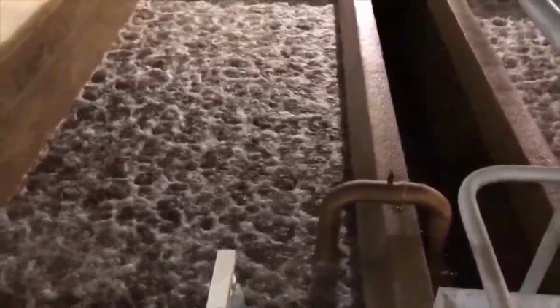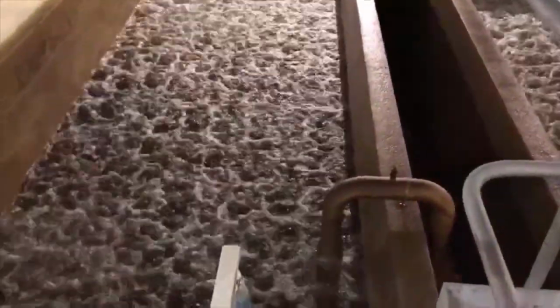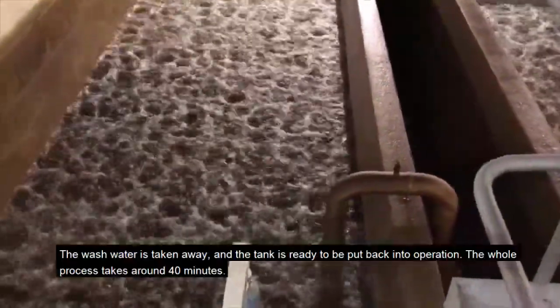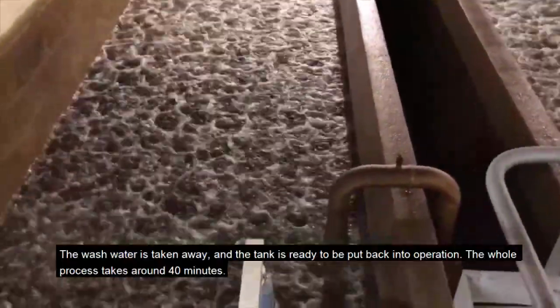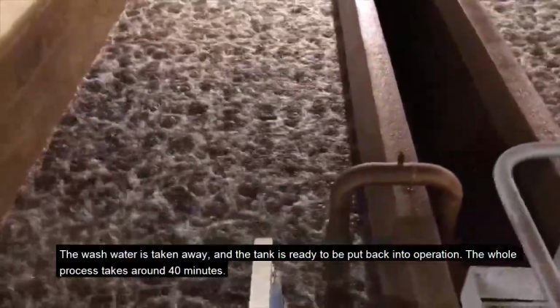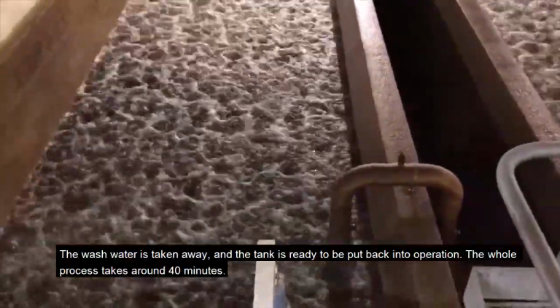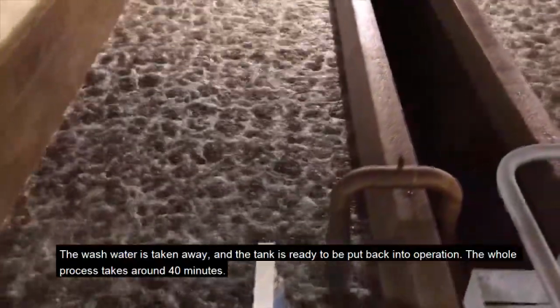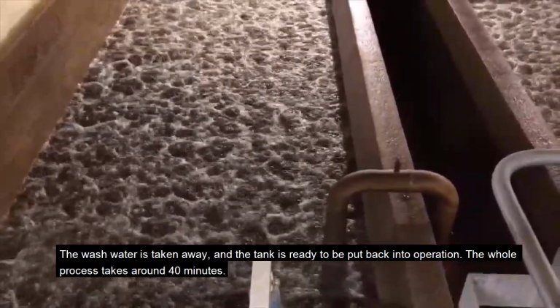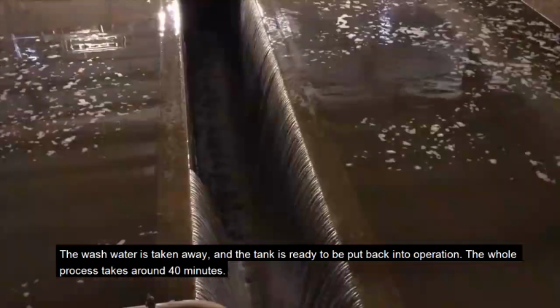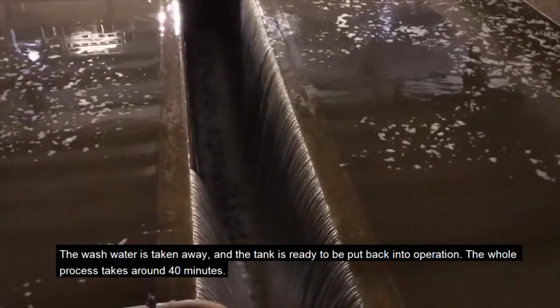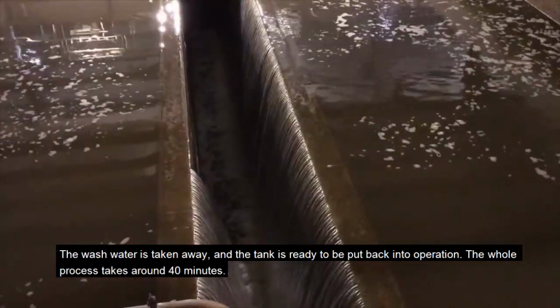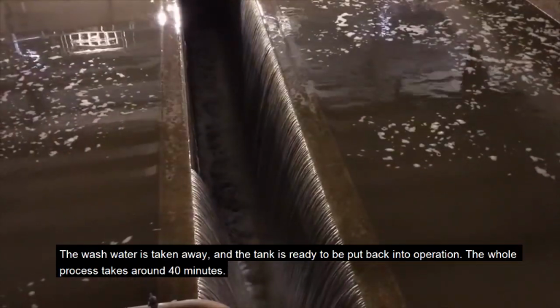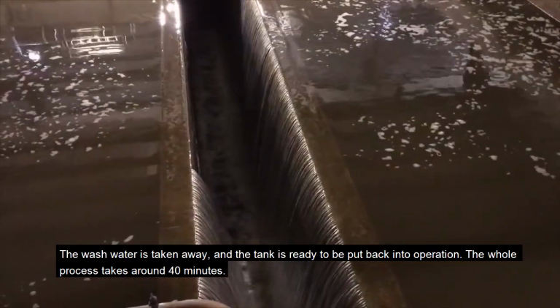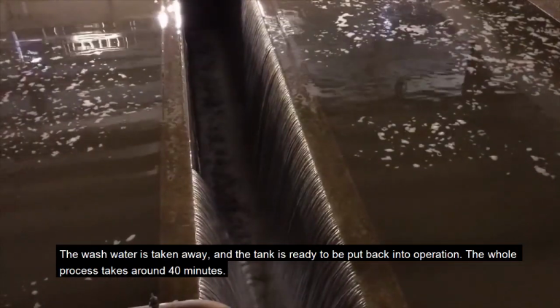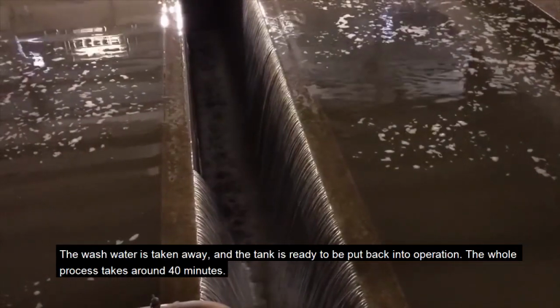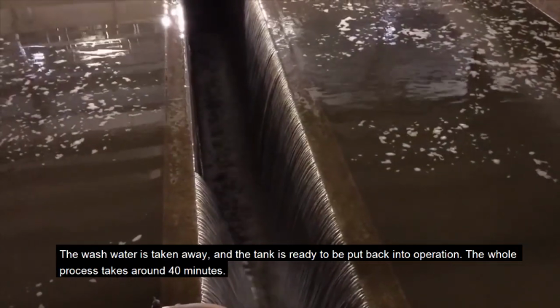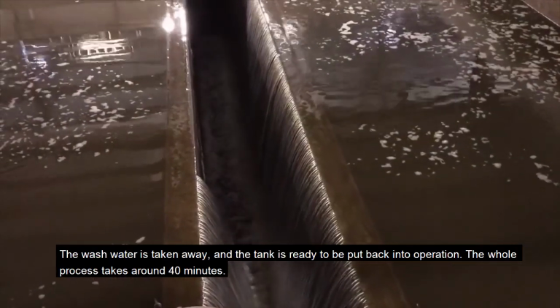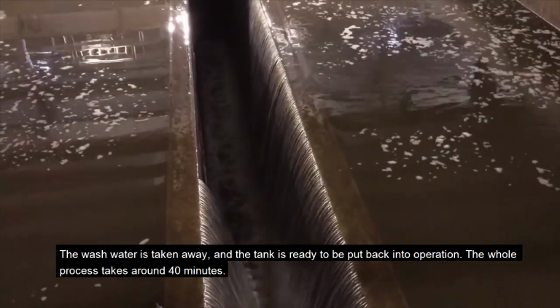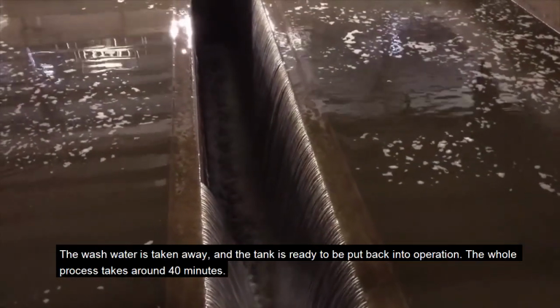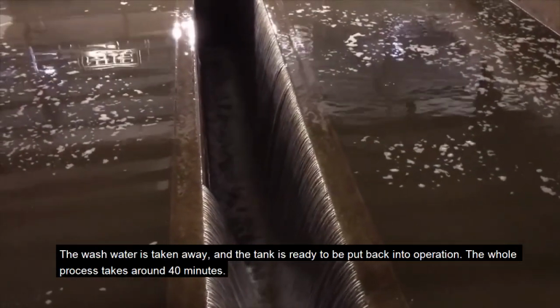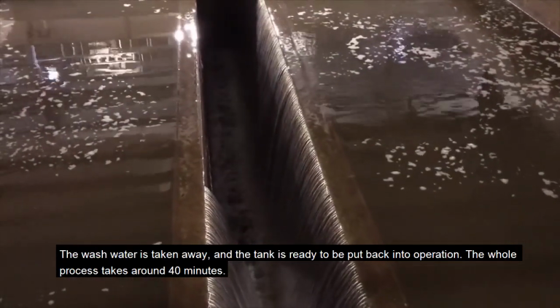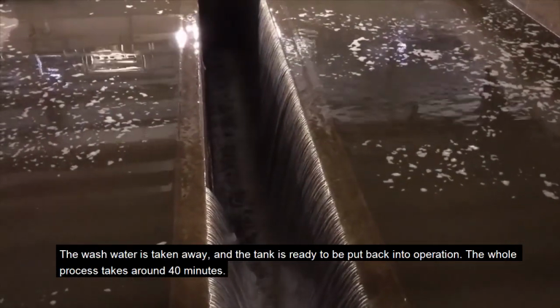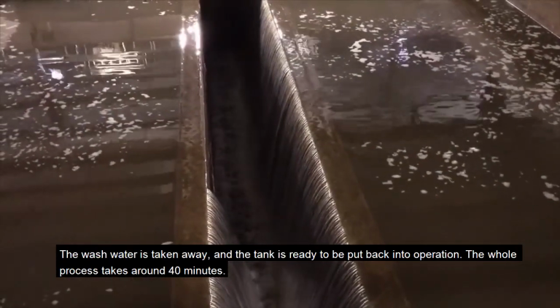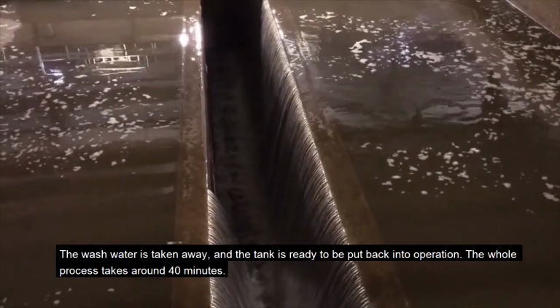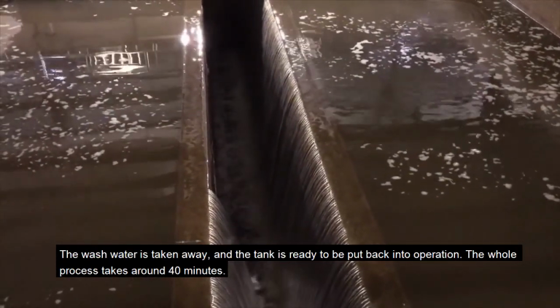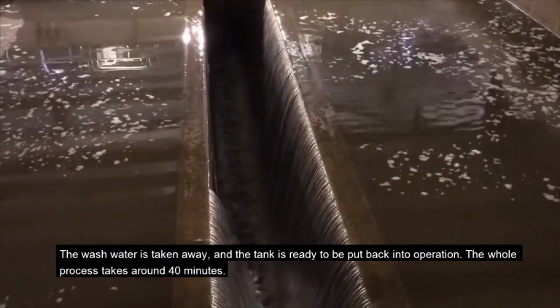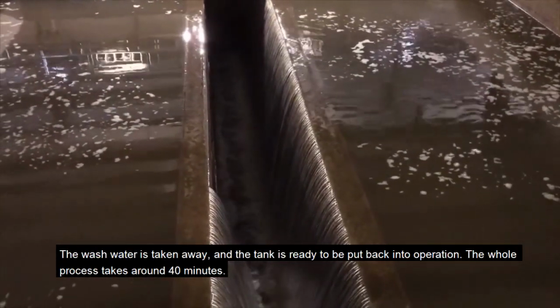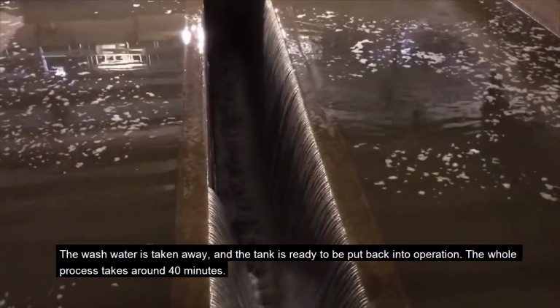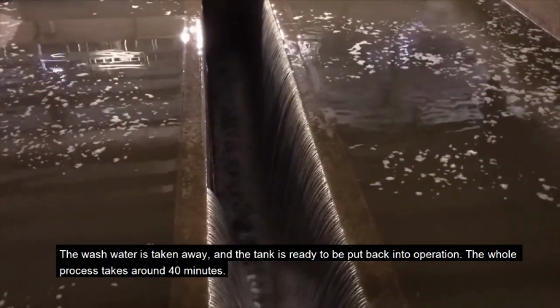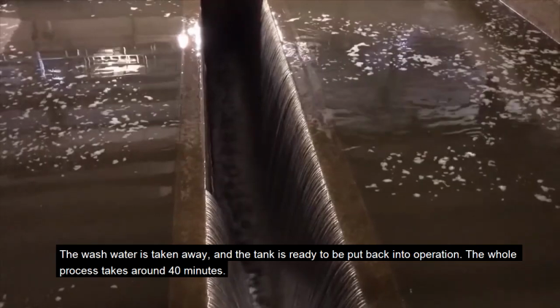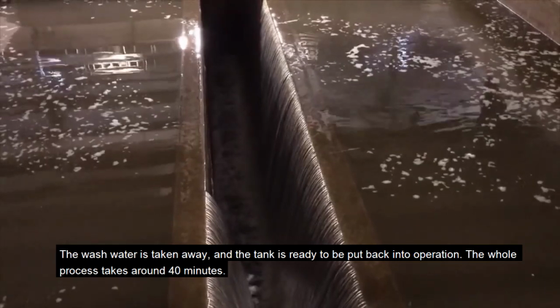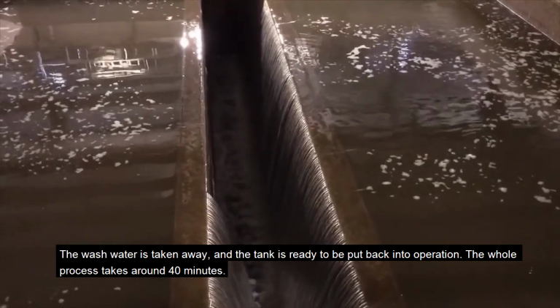The wash water is taken away and the tank is ready to be put back into operation. The whole process takes around 40 minutes.